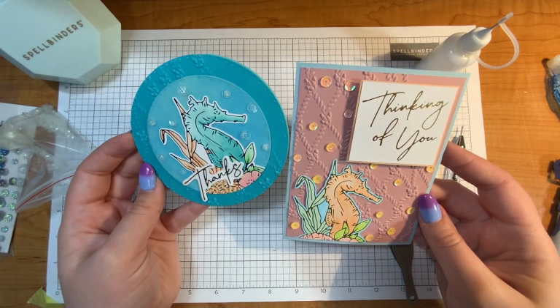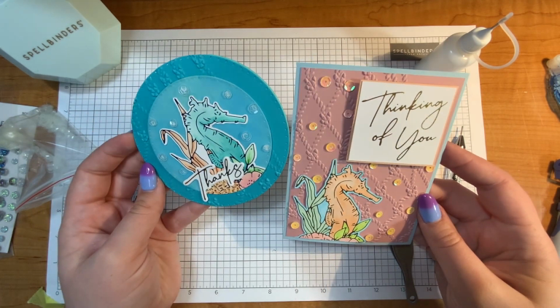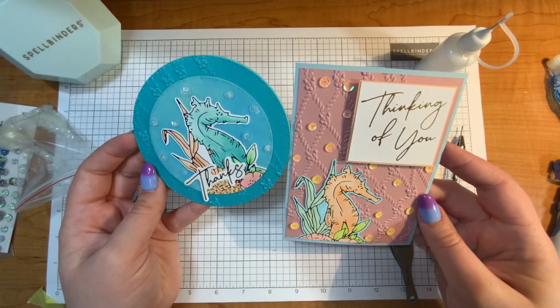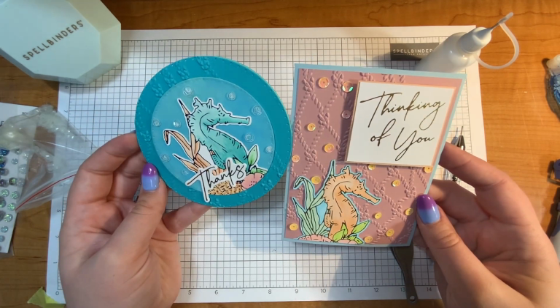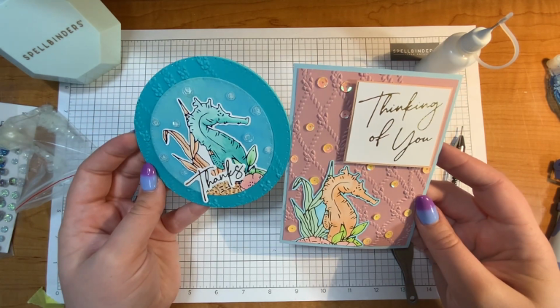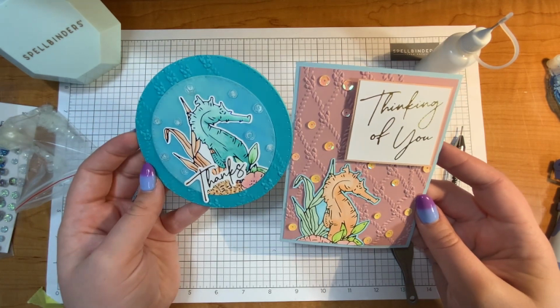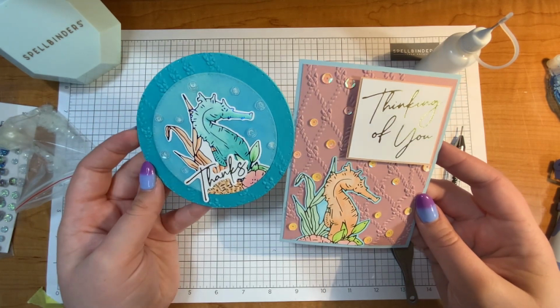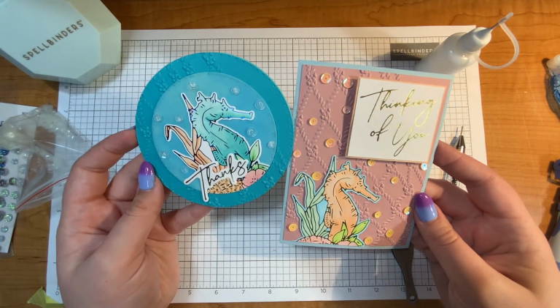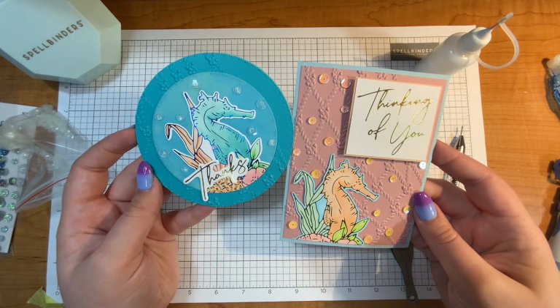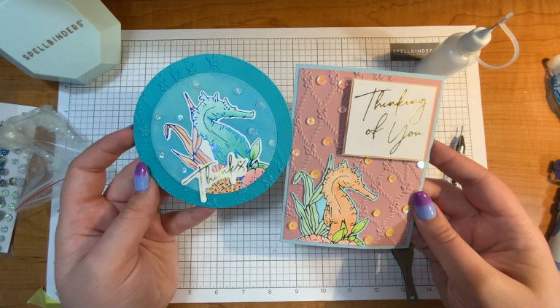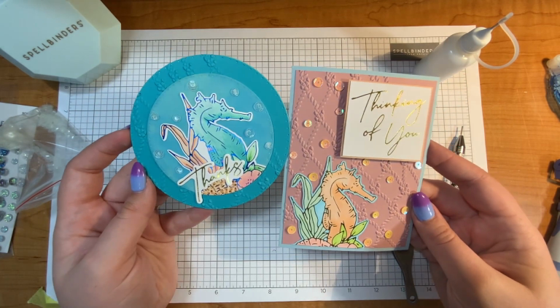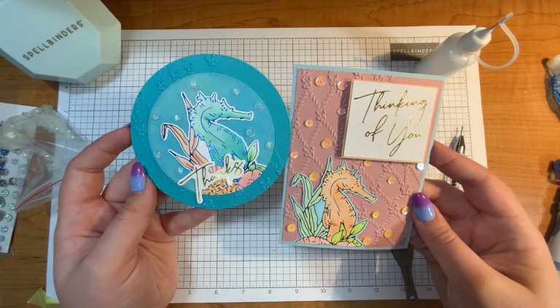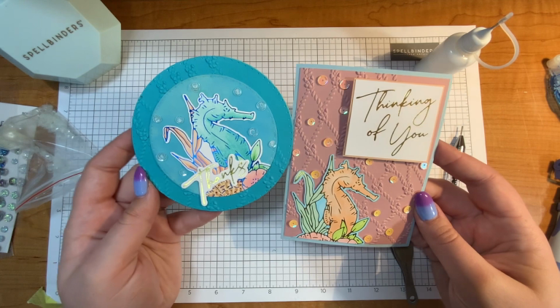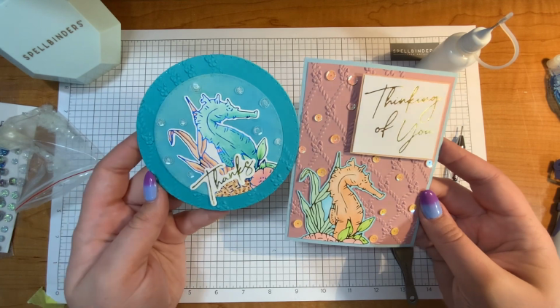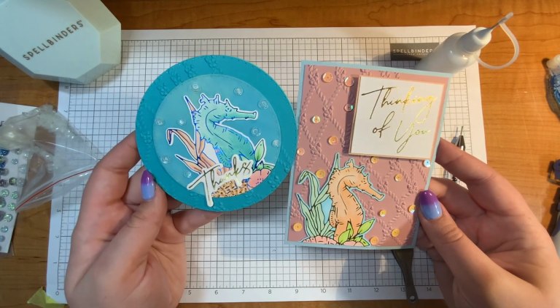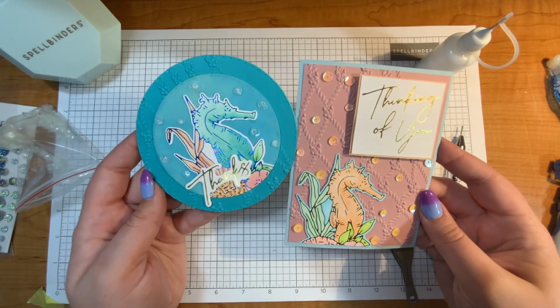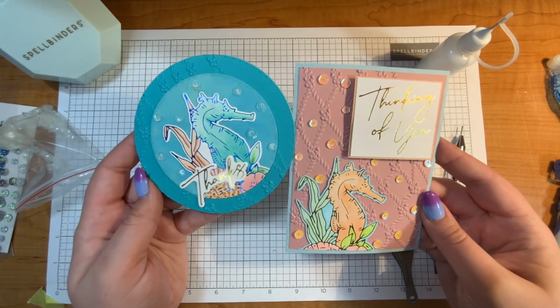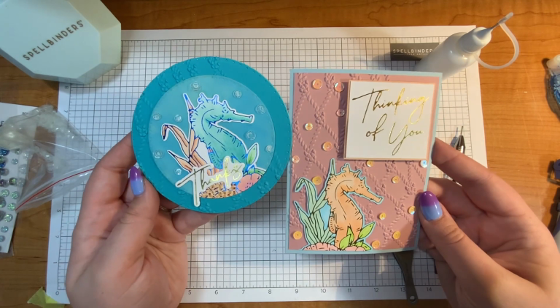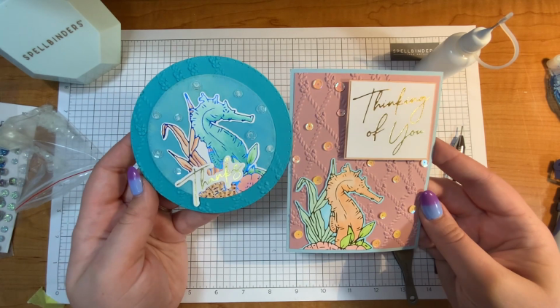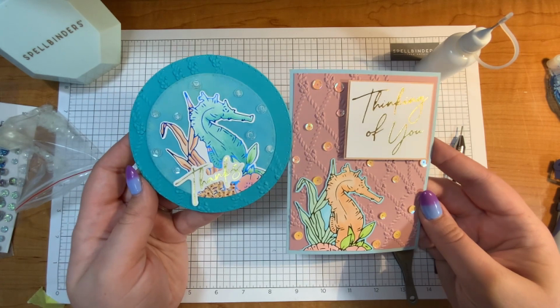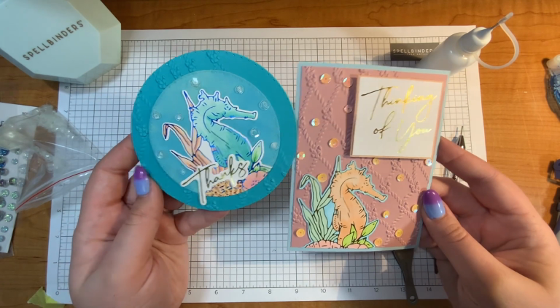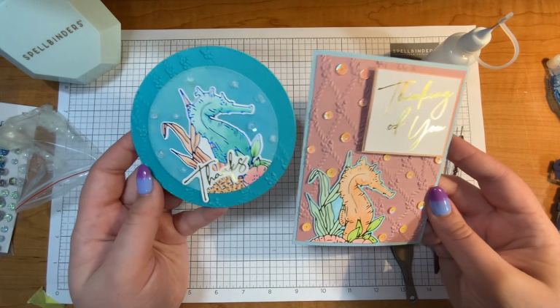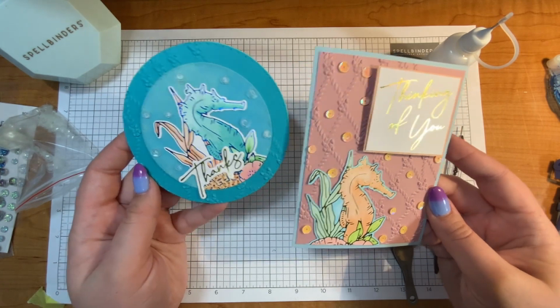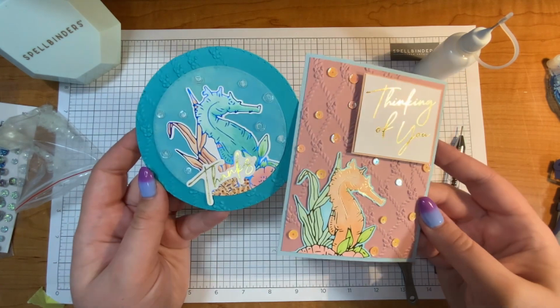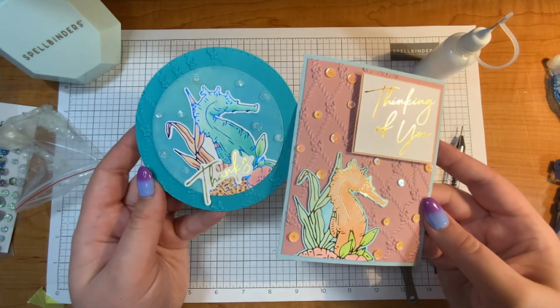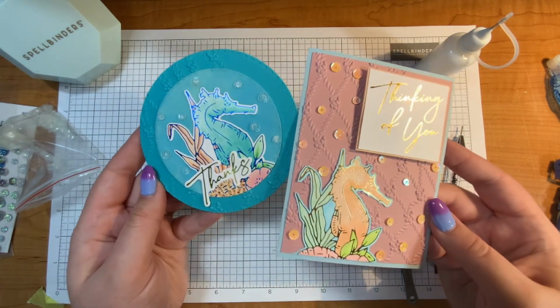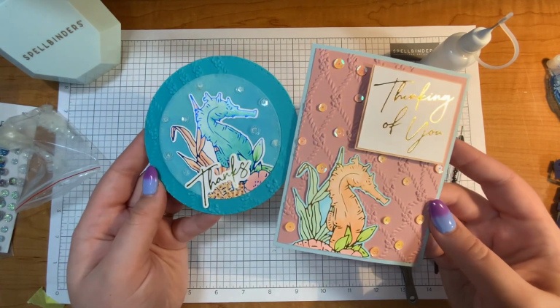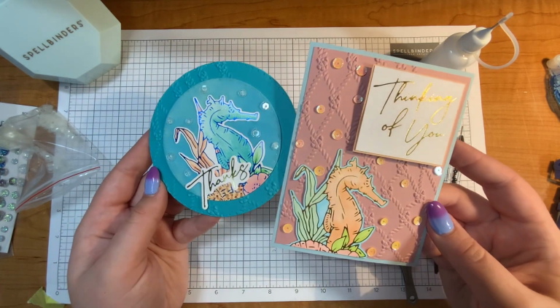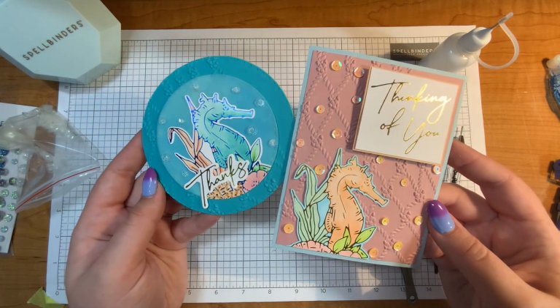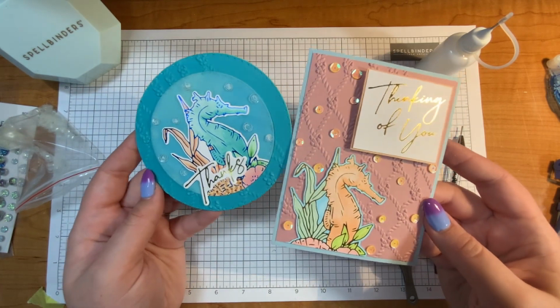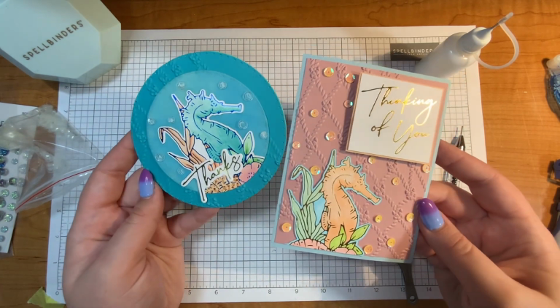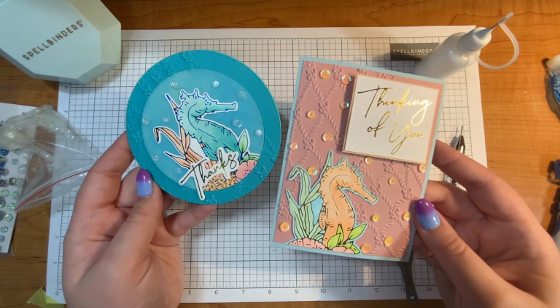I hope you have a great rest of your day and I hope you get to craft soon. Thanks for watching. Bye!